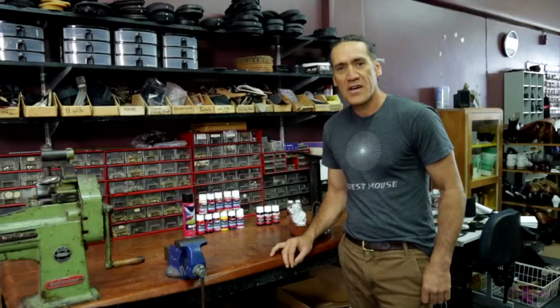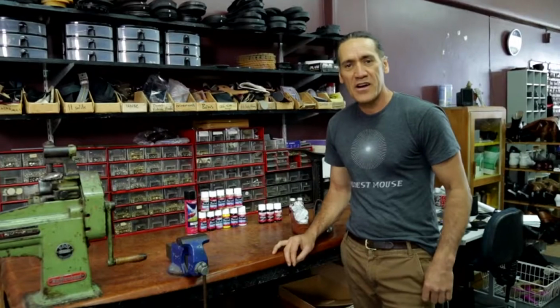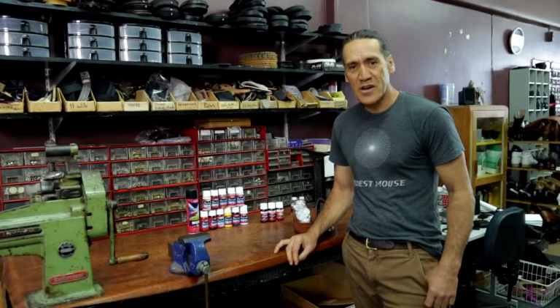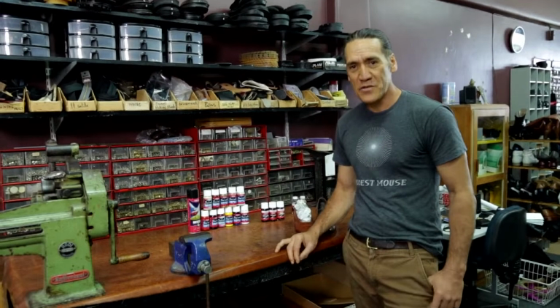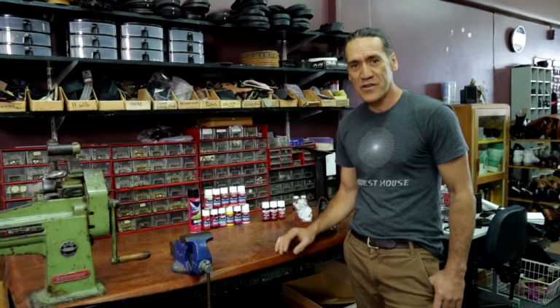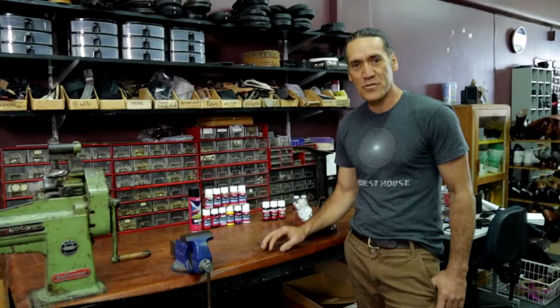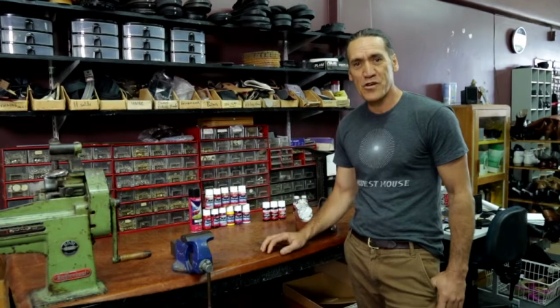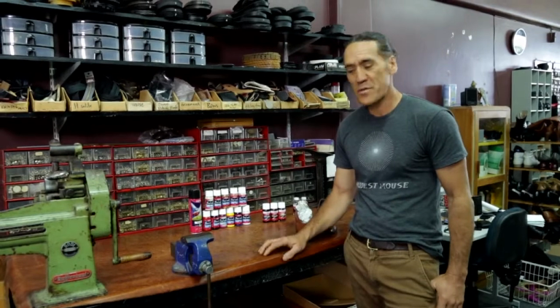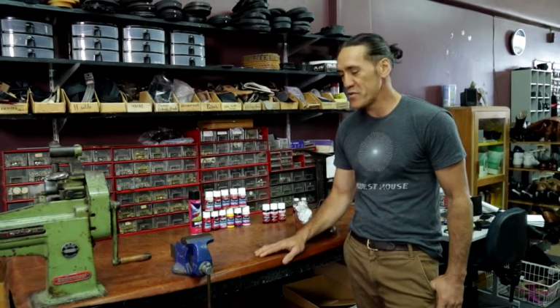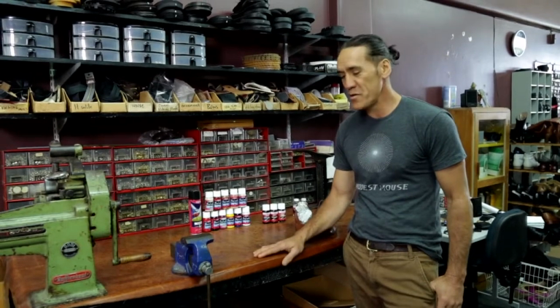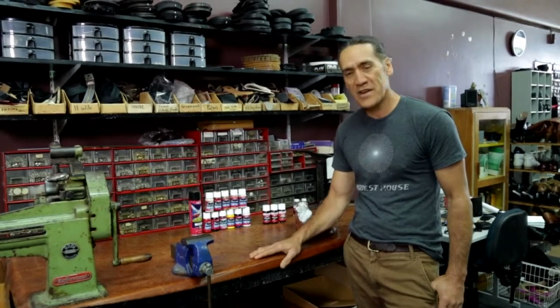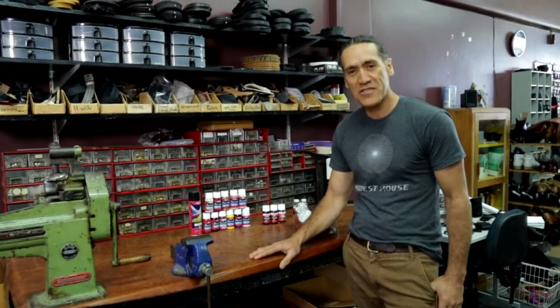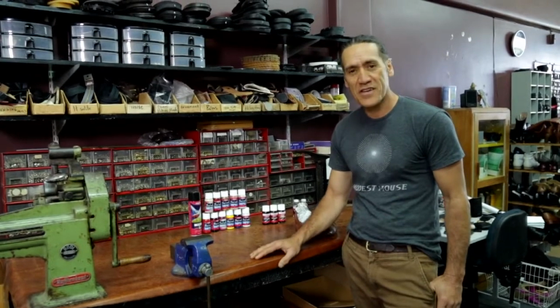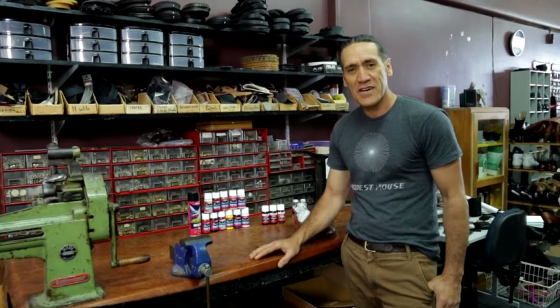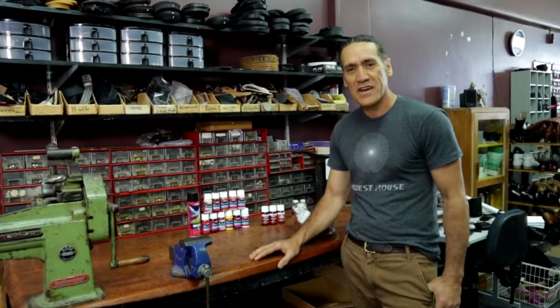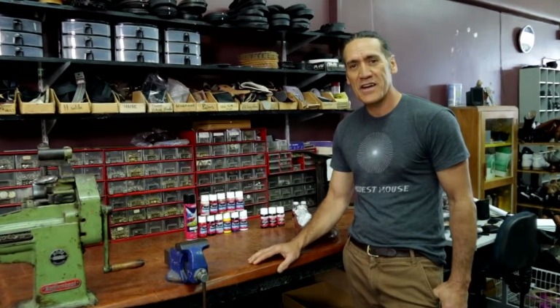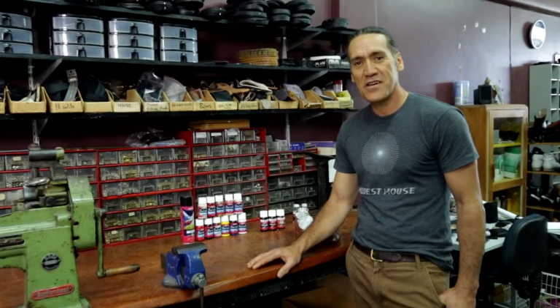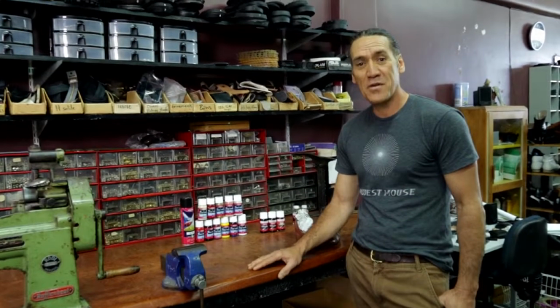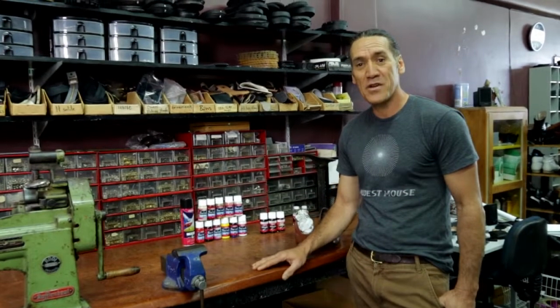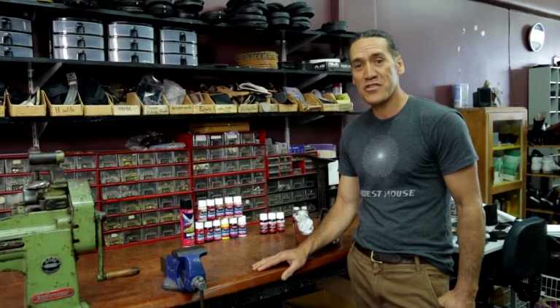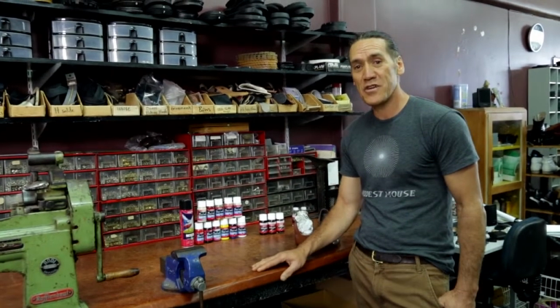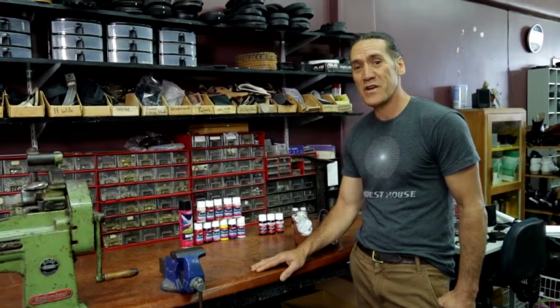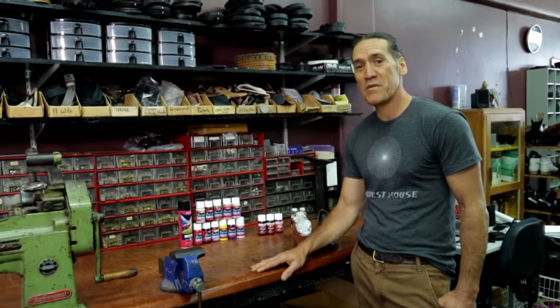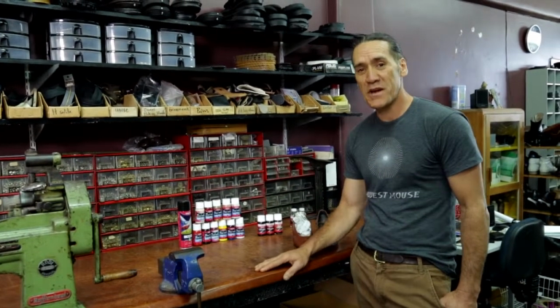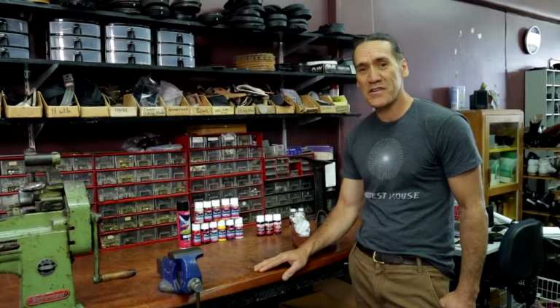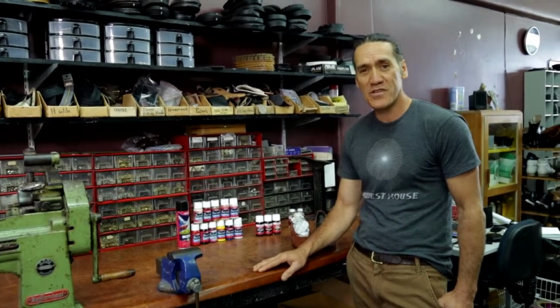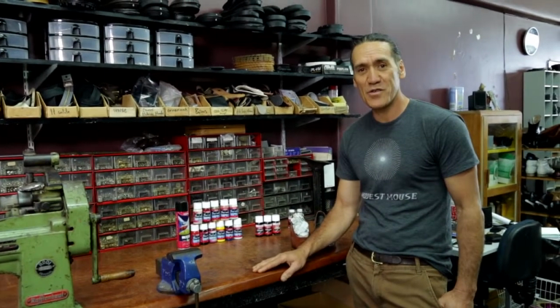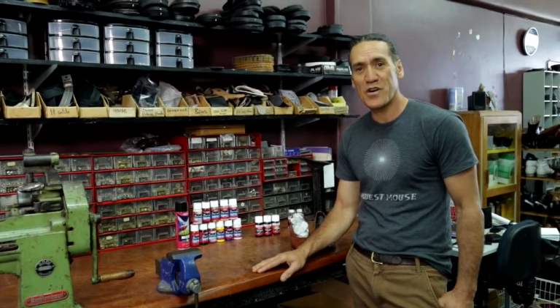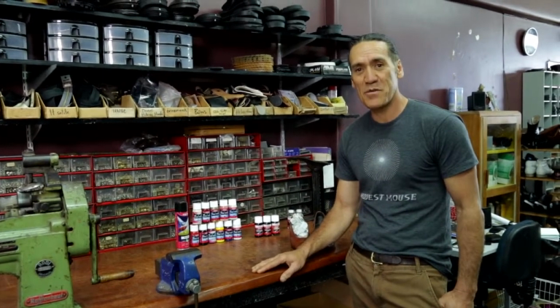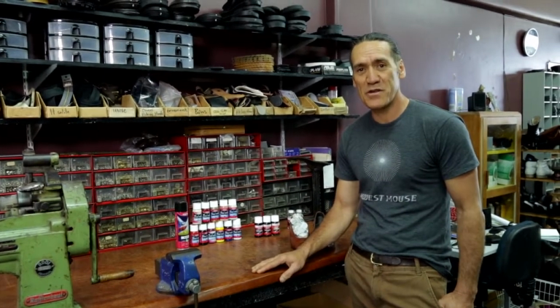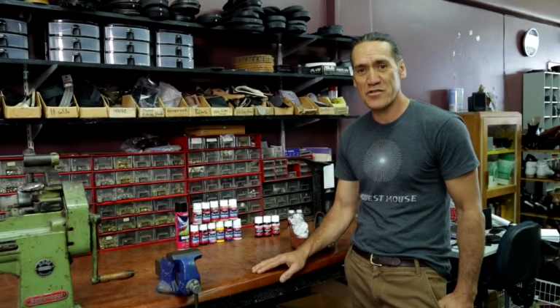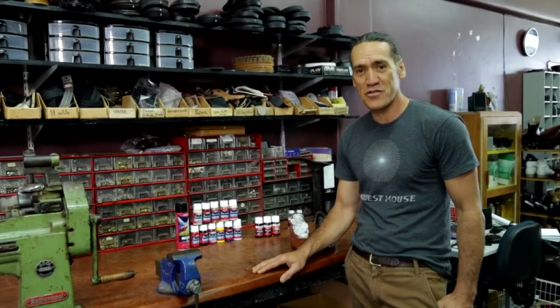Hi, I'm Terry from John Roberts Shoe Repairs and I'm going to show you how to paint or dye a pair of shoes.